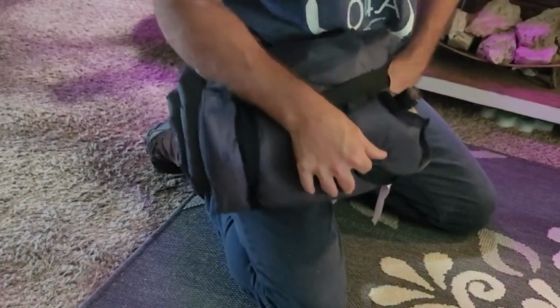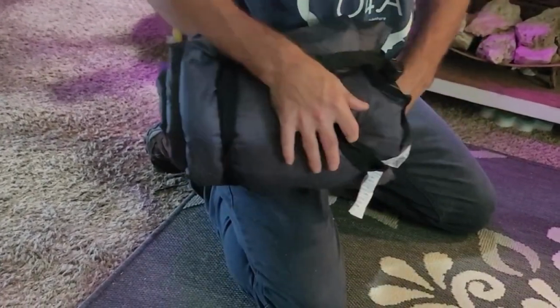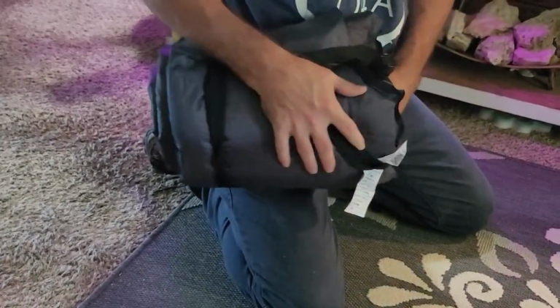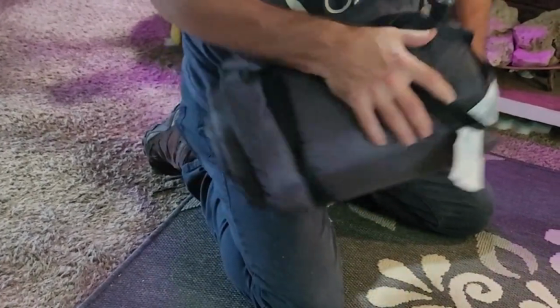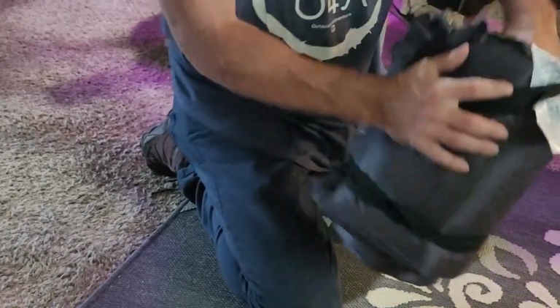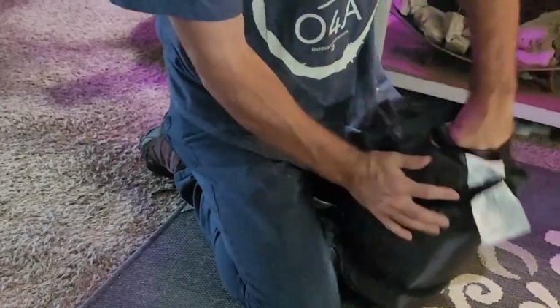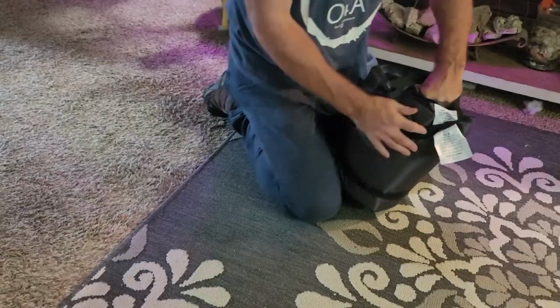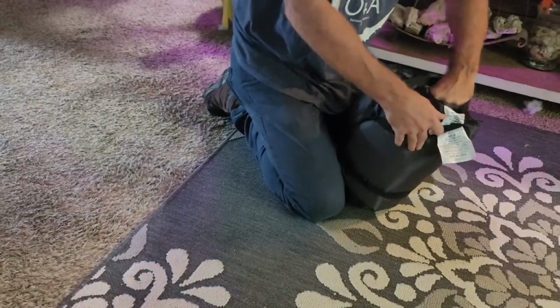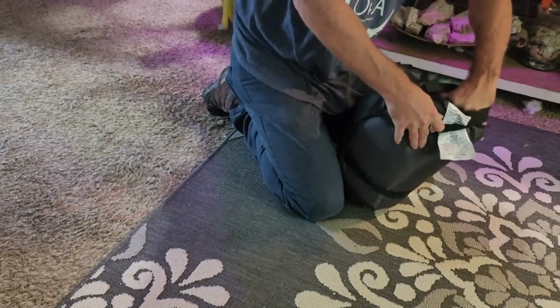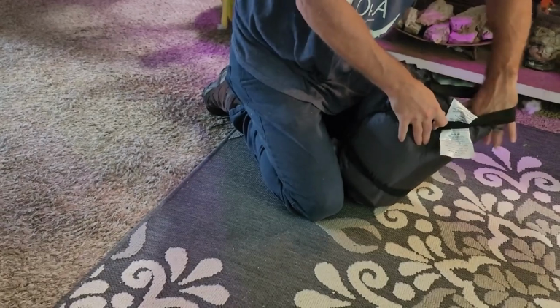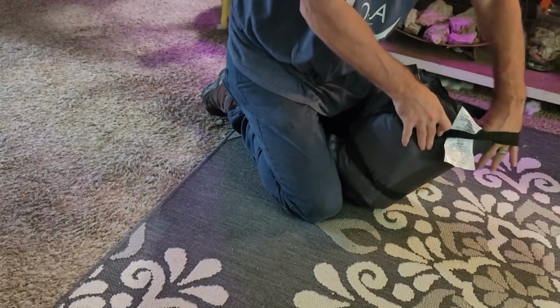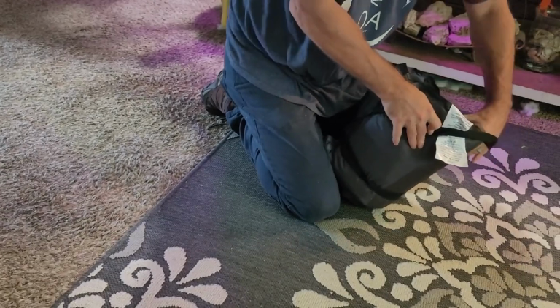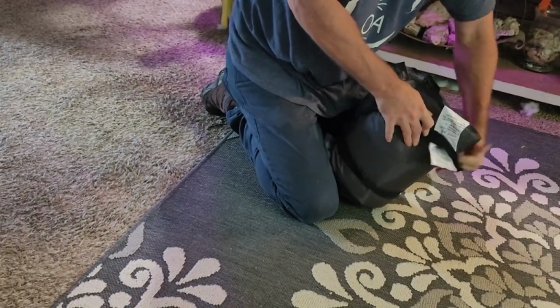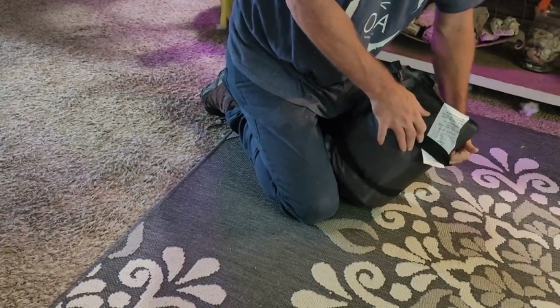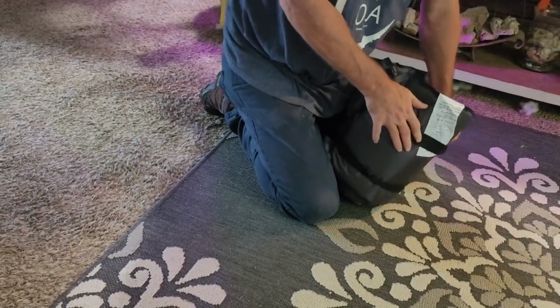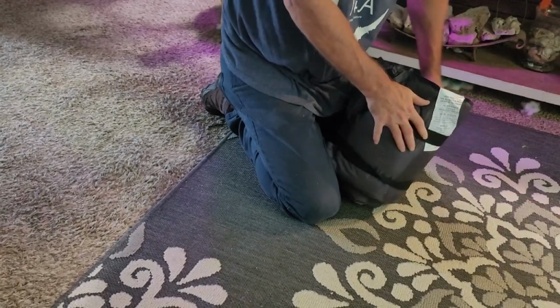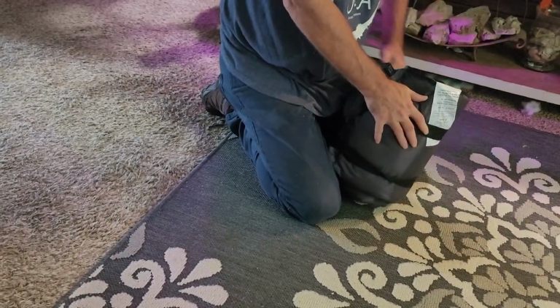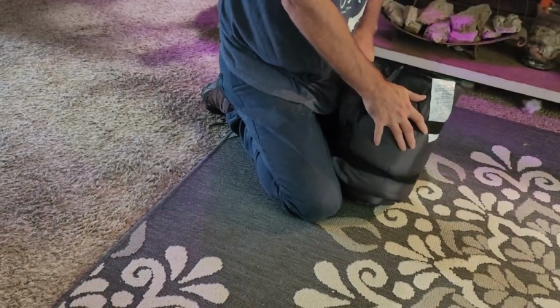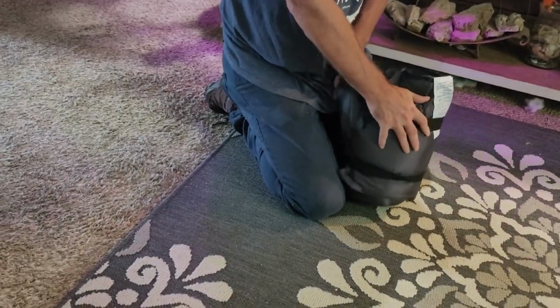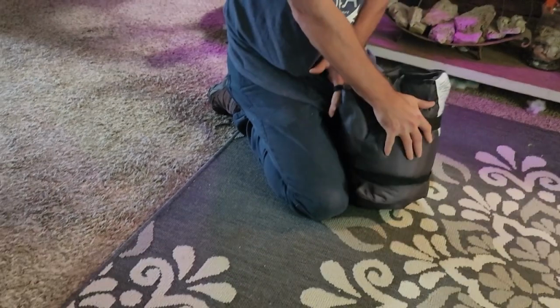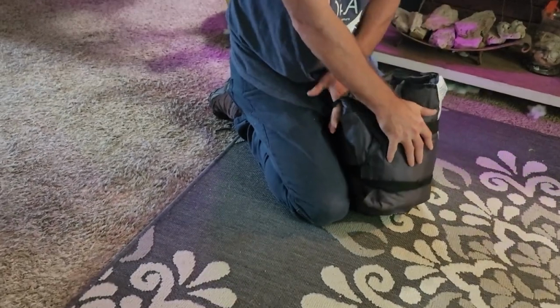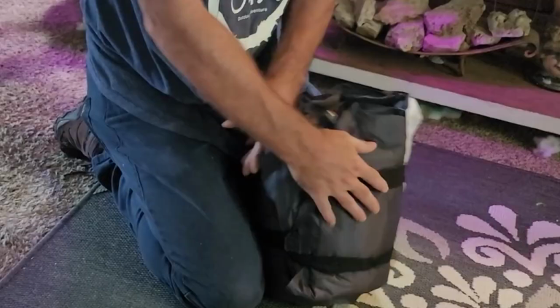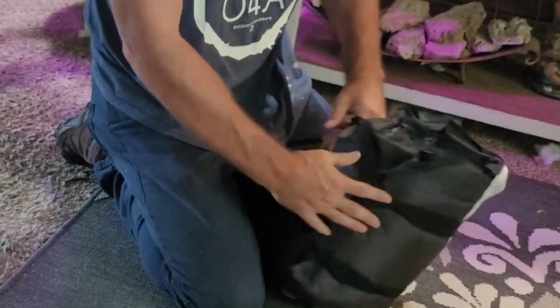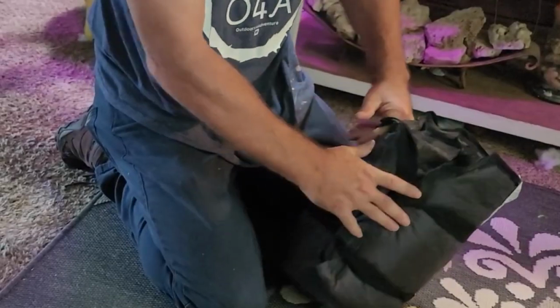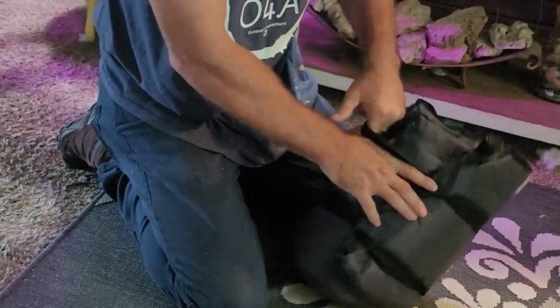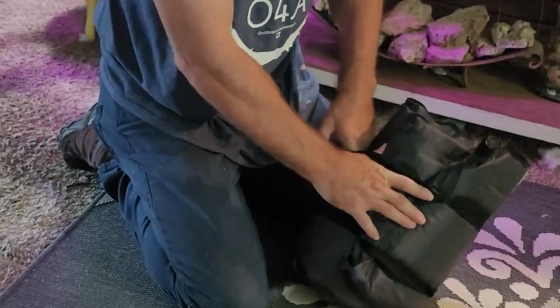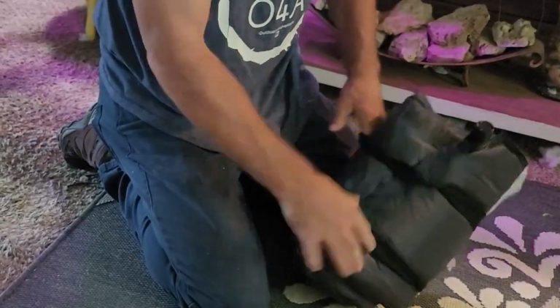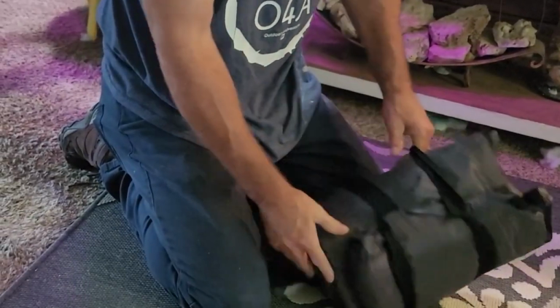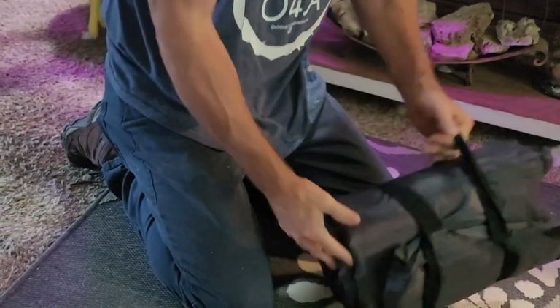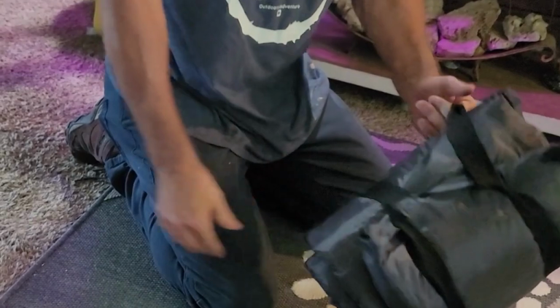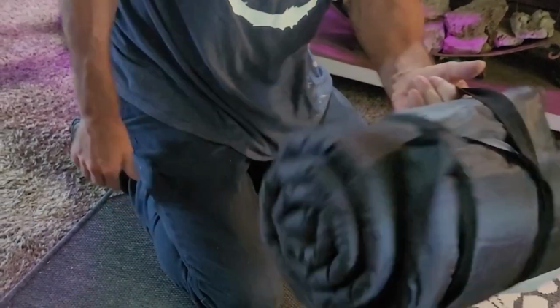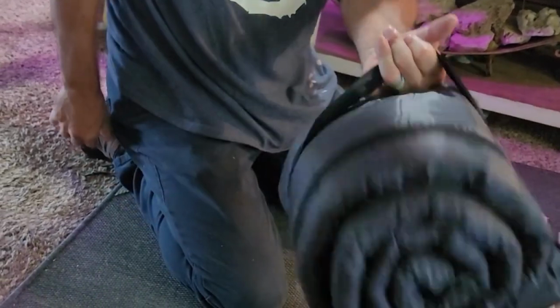This is the first time I've had one of these self-inflatable mattresses, and there it is — nice and small.